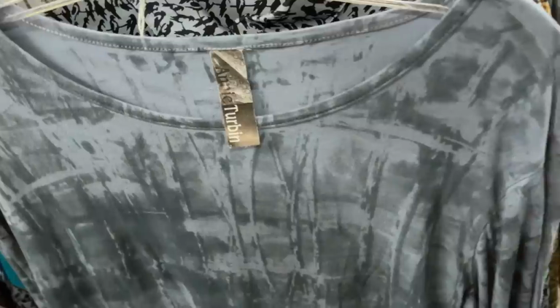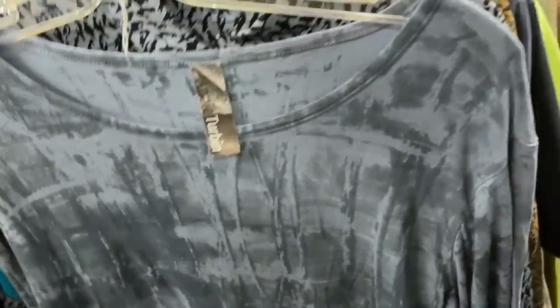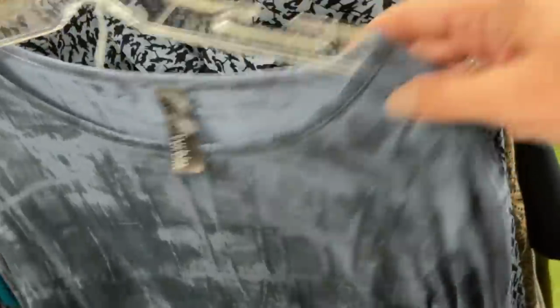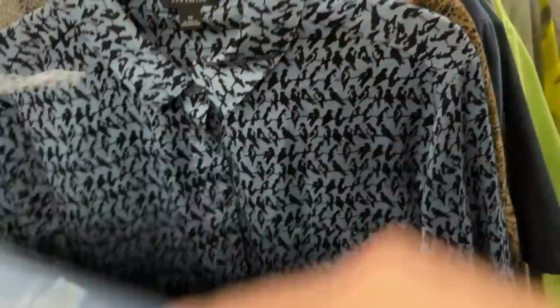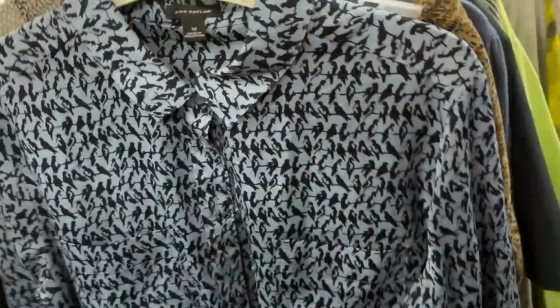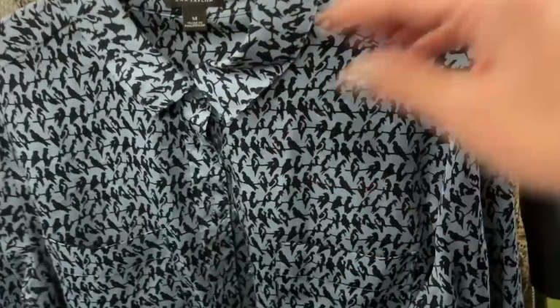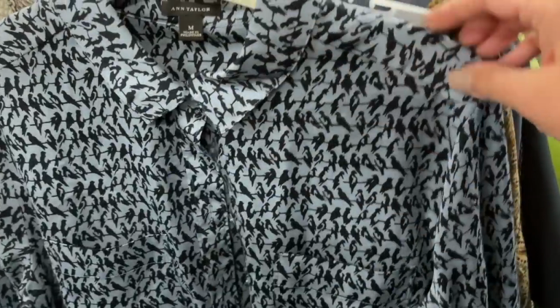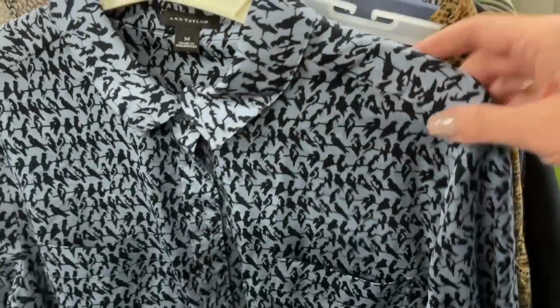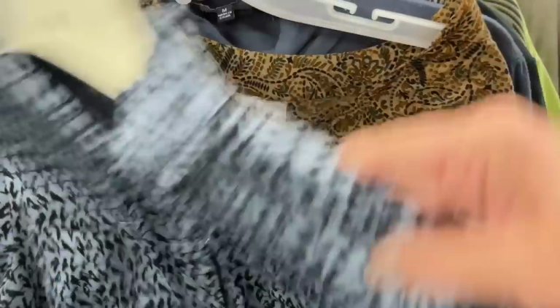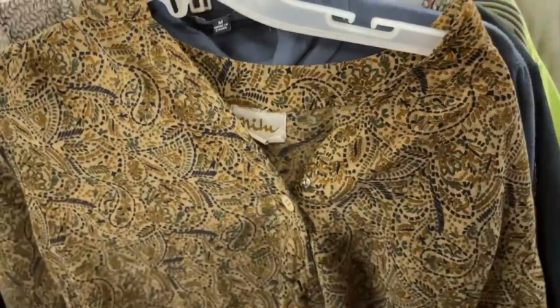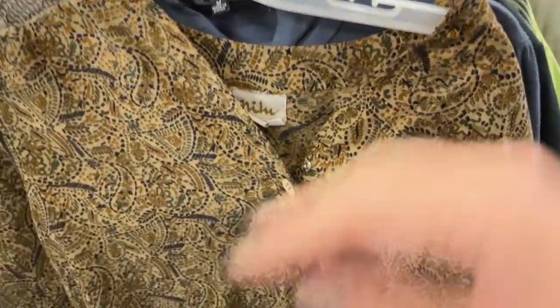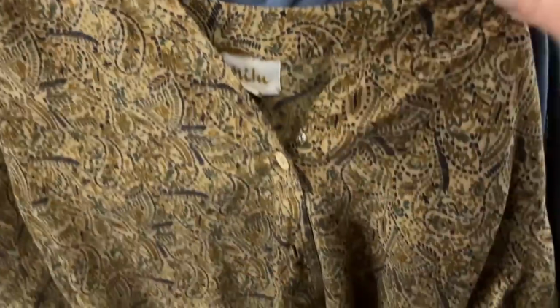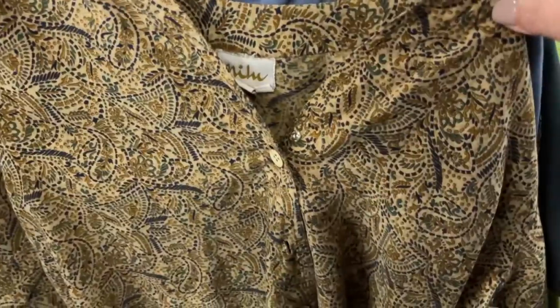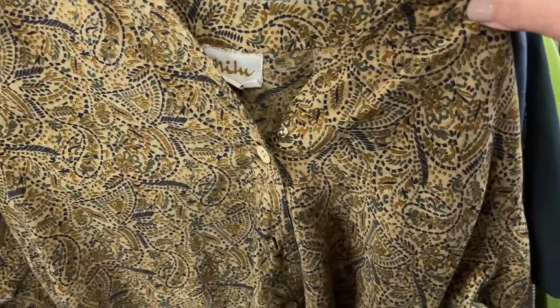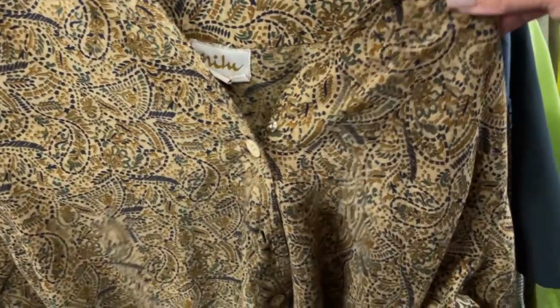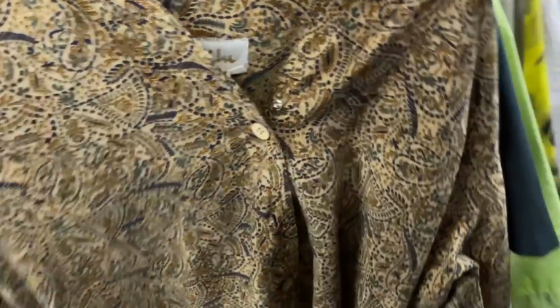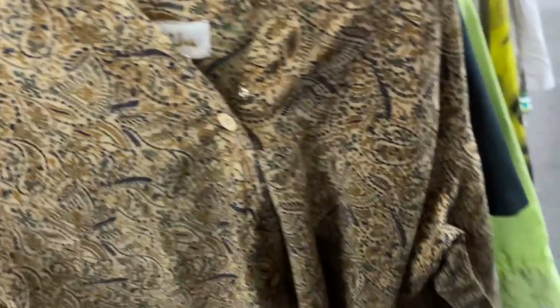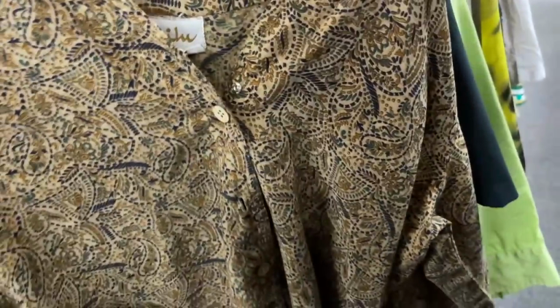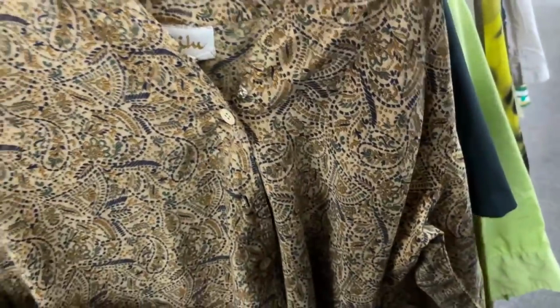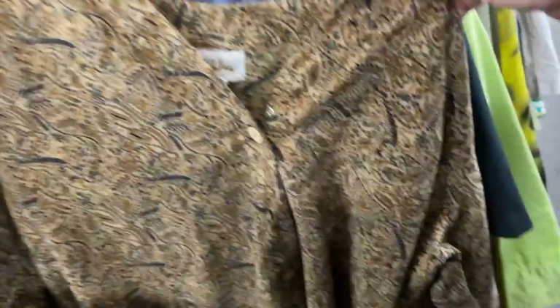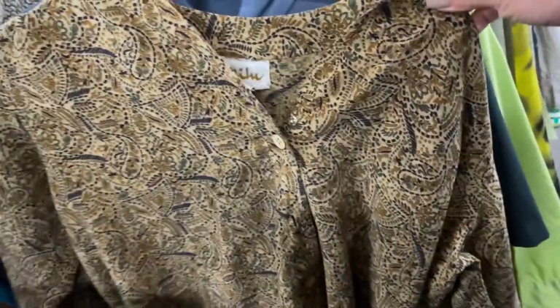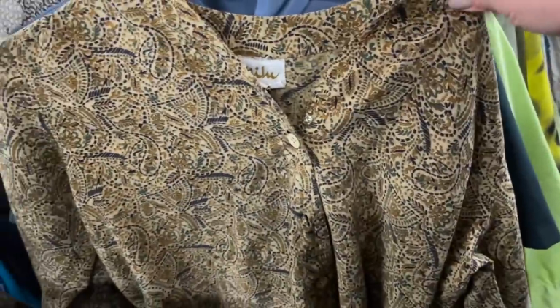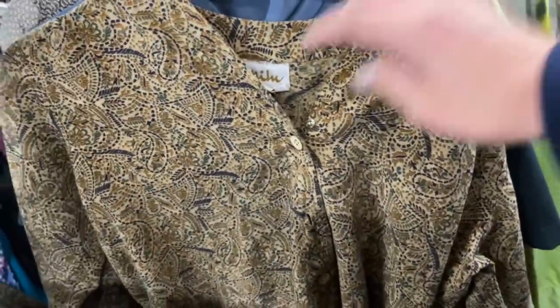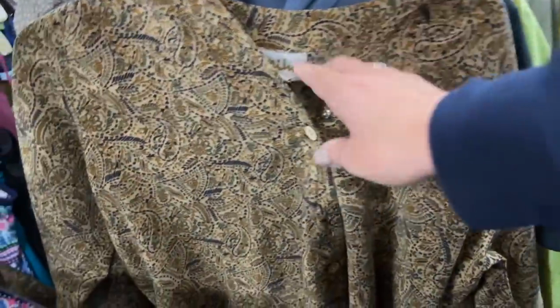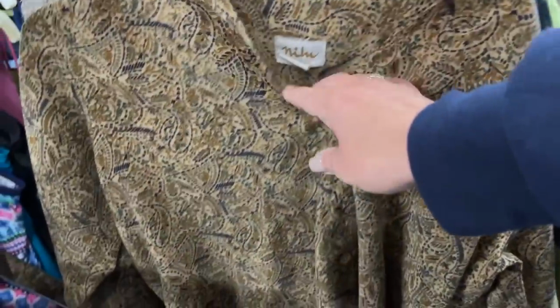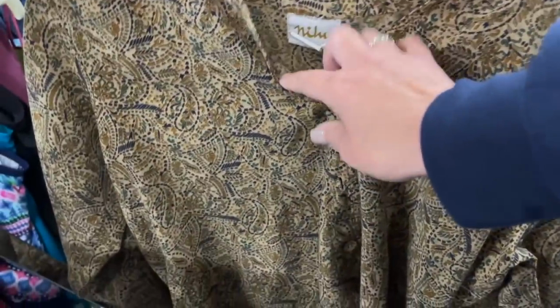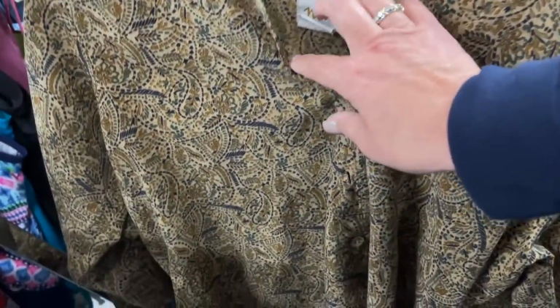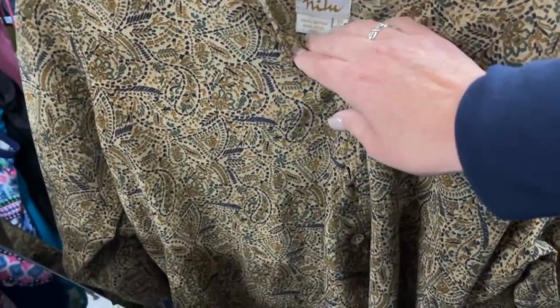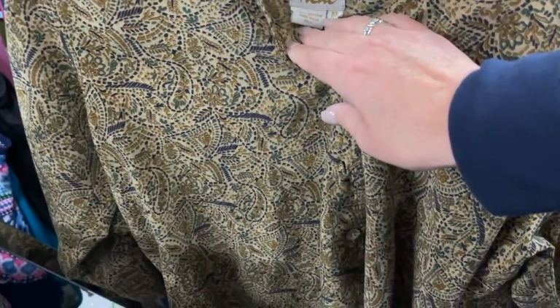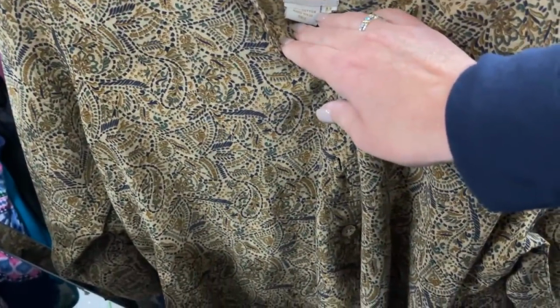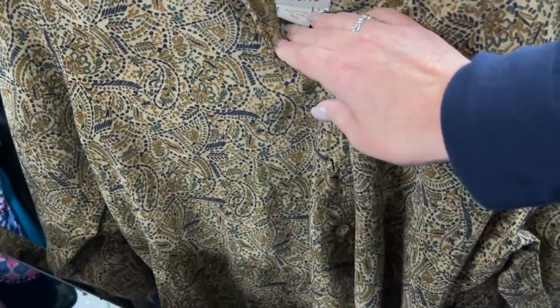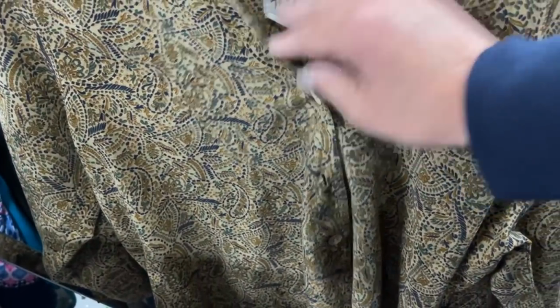Hi everybody and welcome back to another thrift with me. I'm trying out a new mic today — you'll have to let me know what you think.